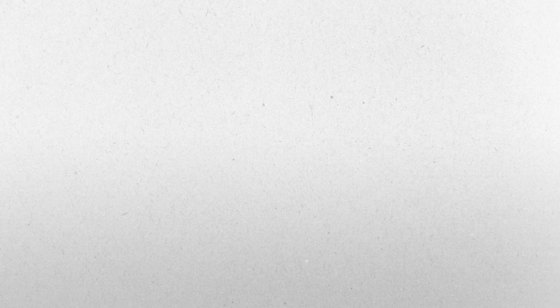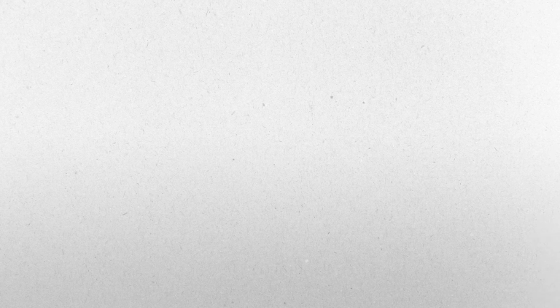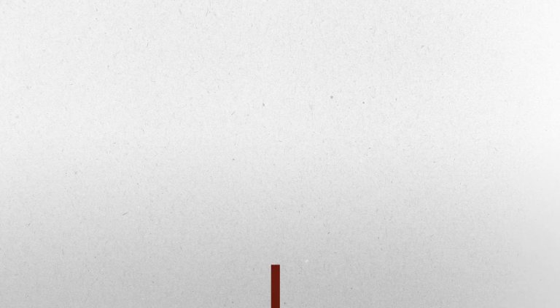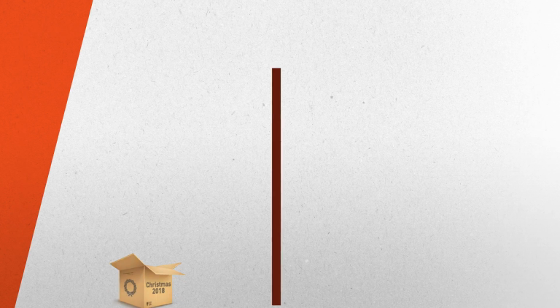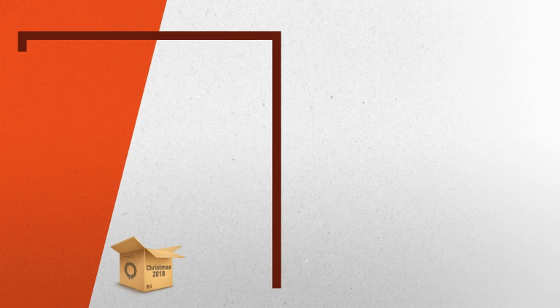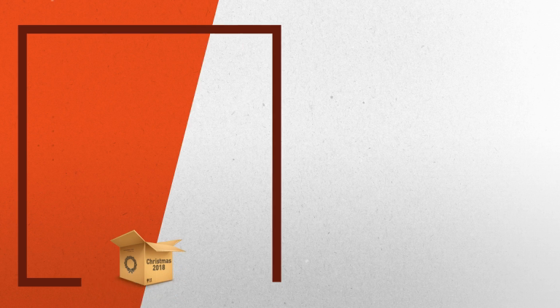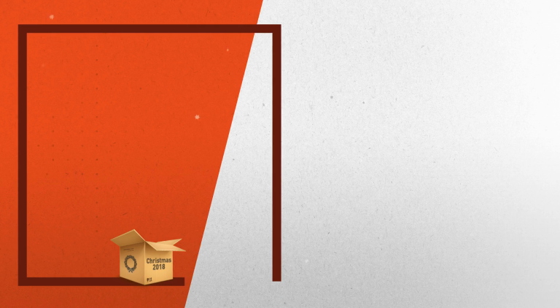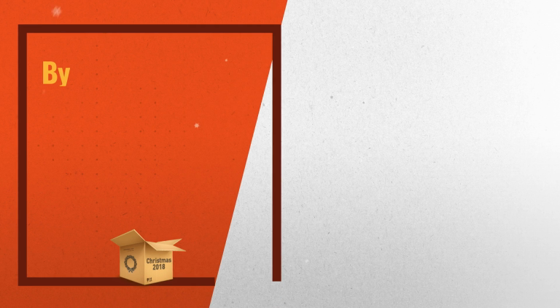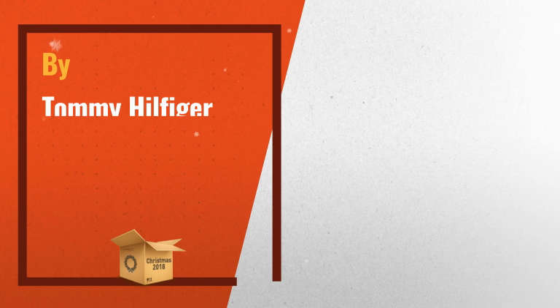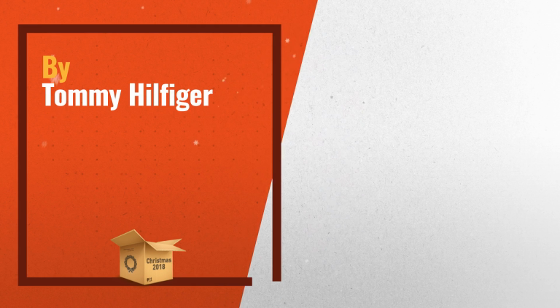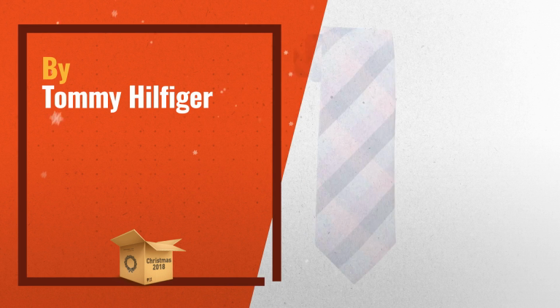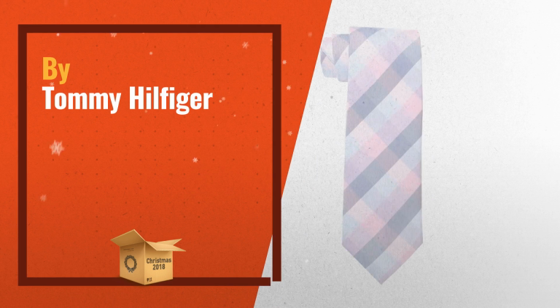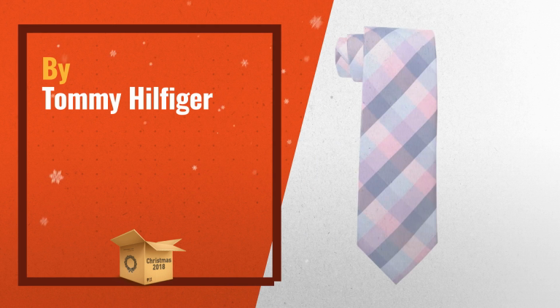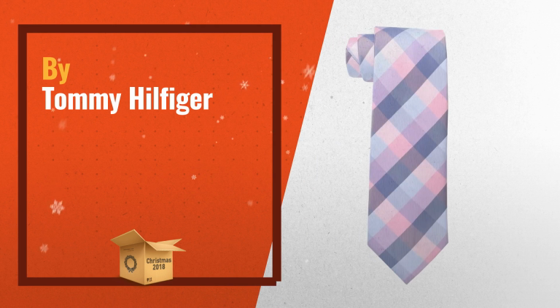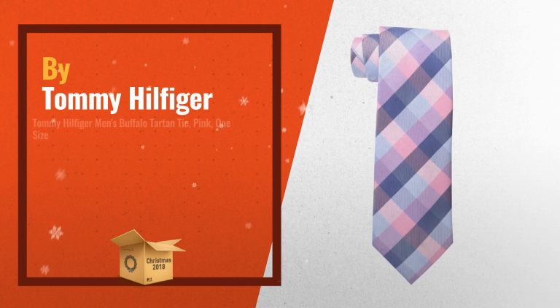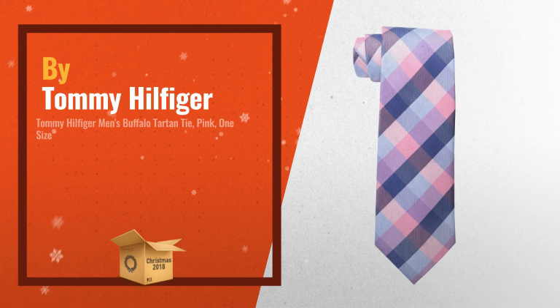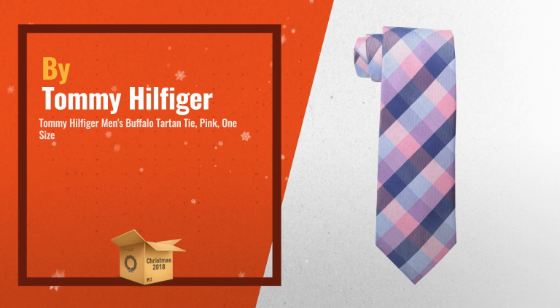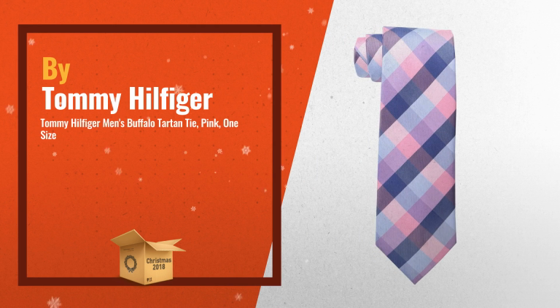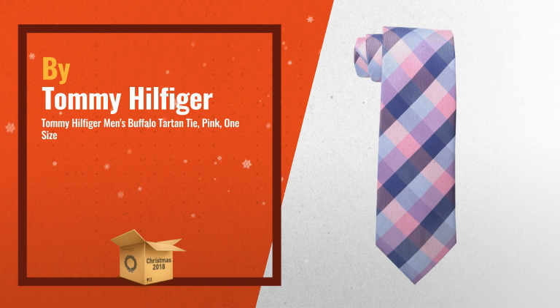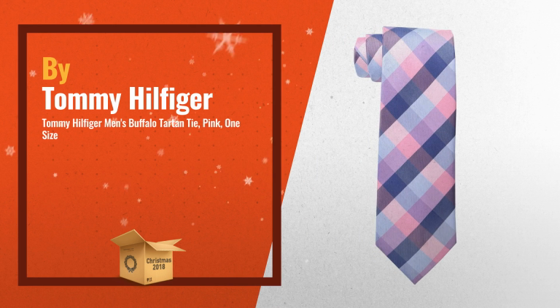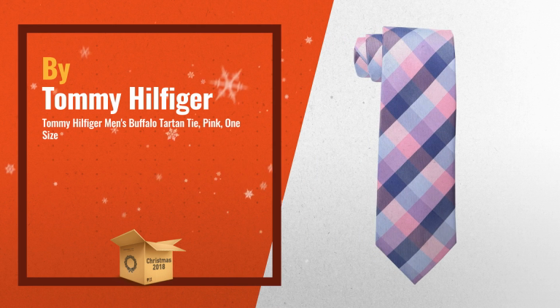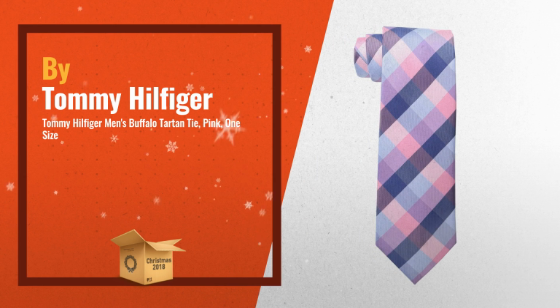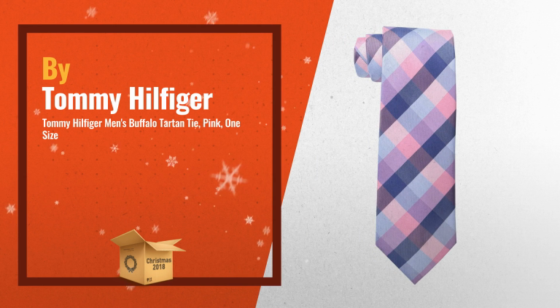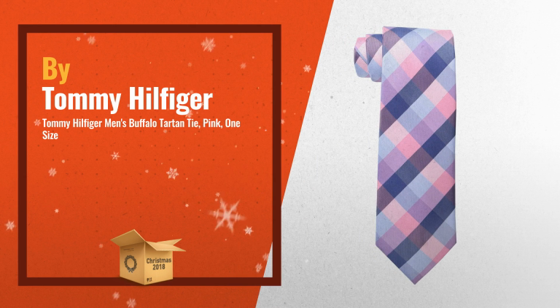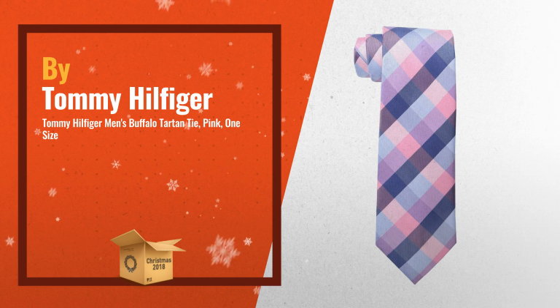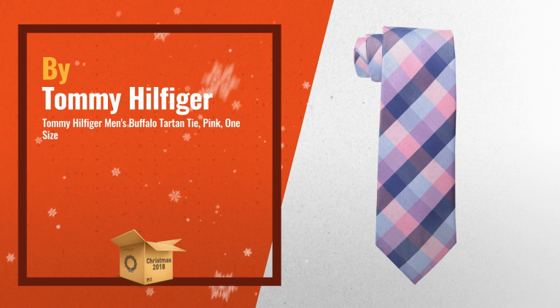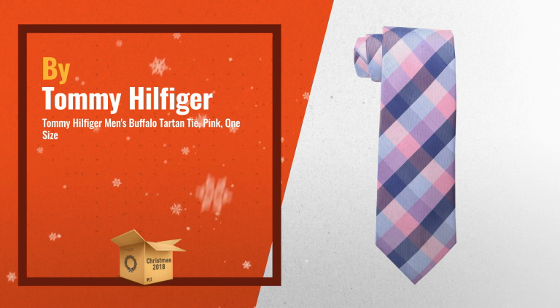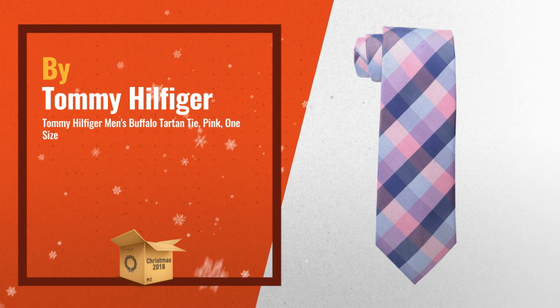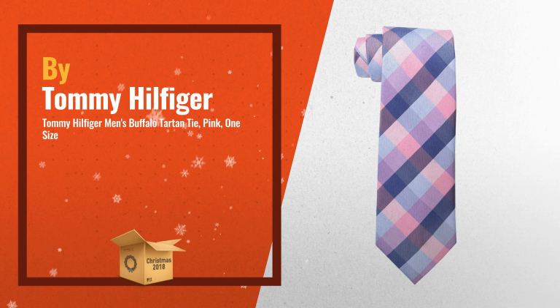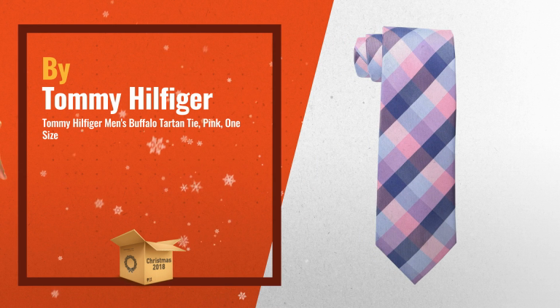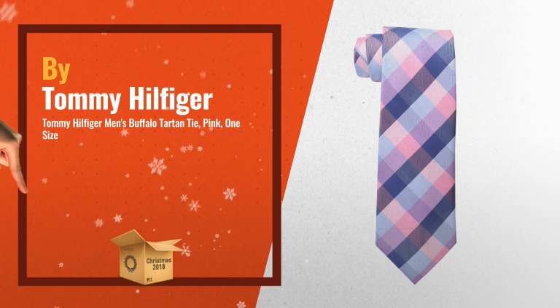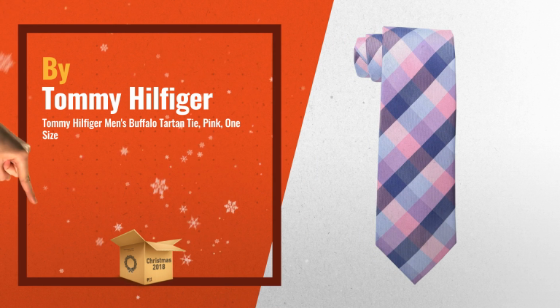Number 3. Tommy Hilfiger men's buffalo tartan tie, pink, one size.